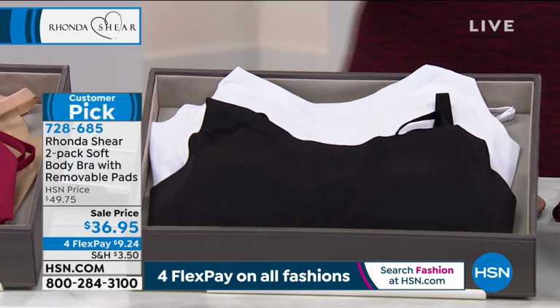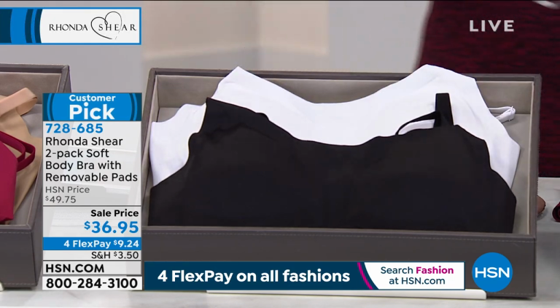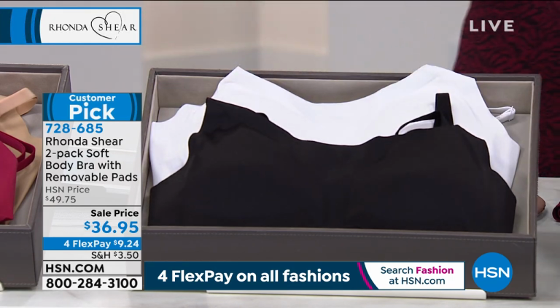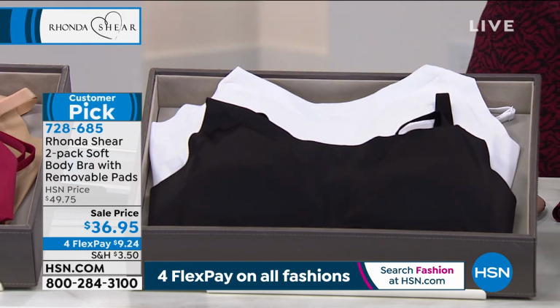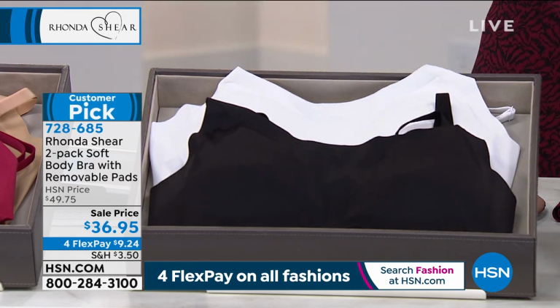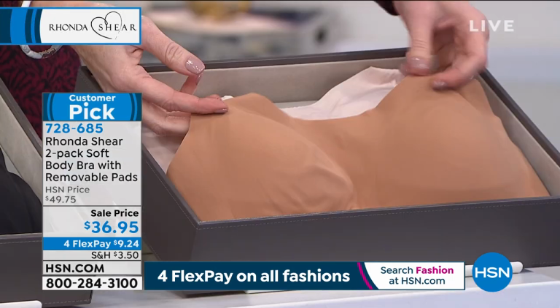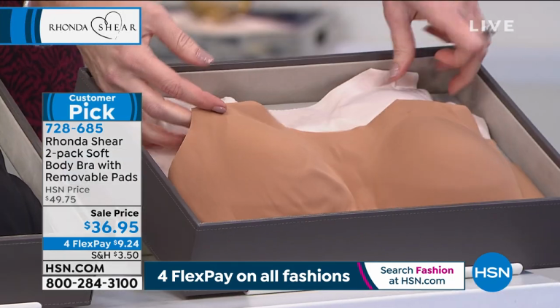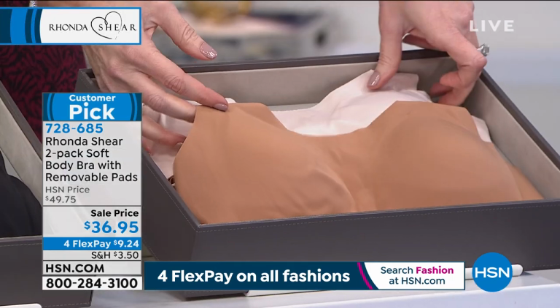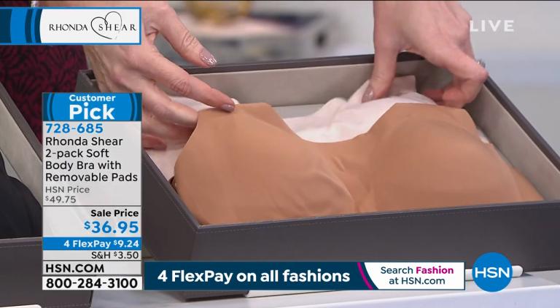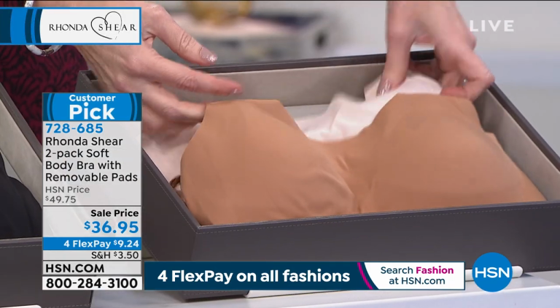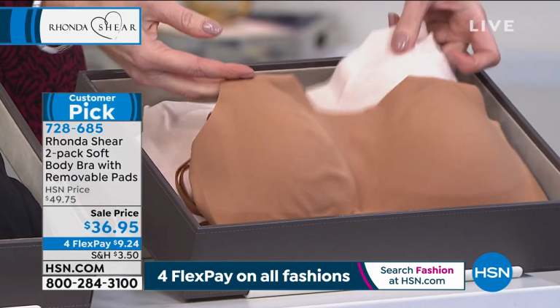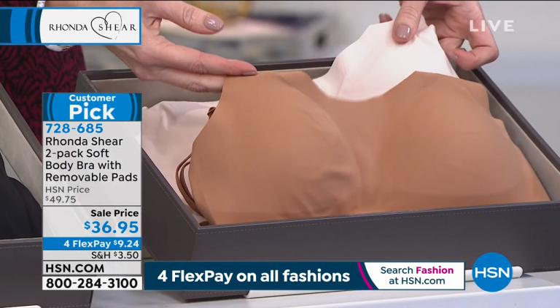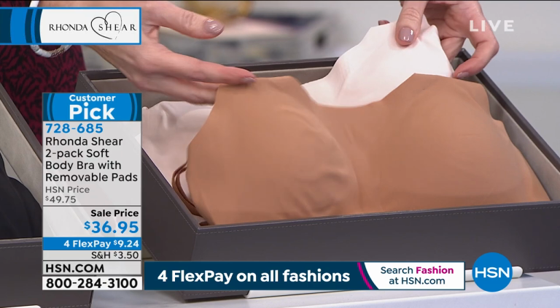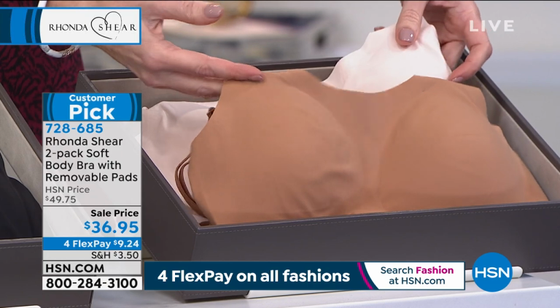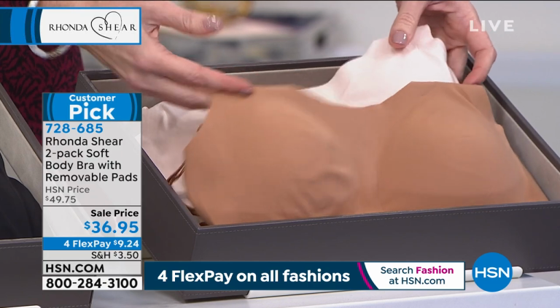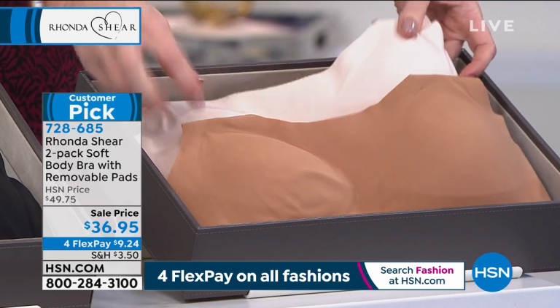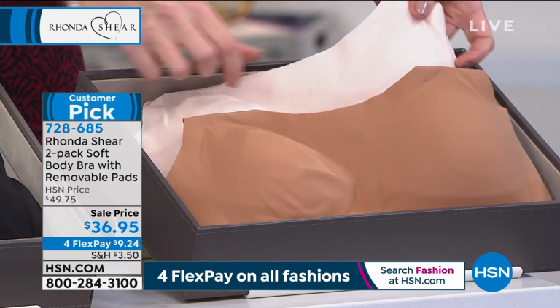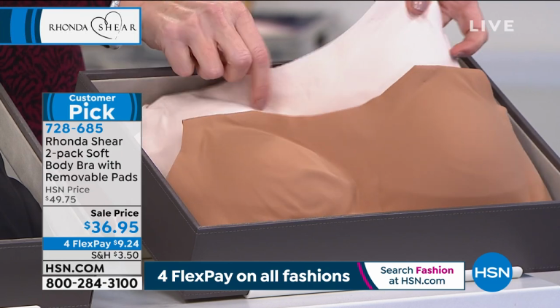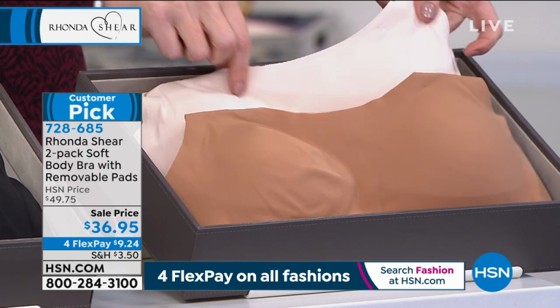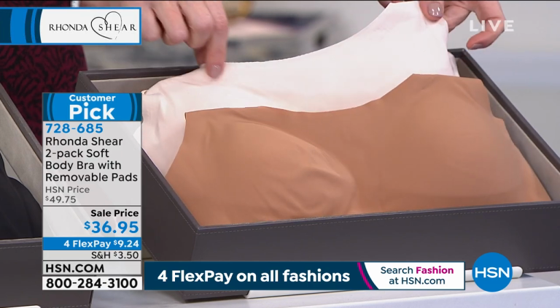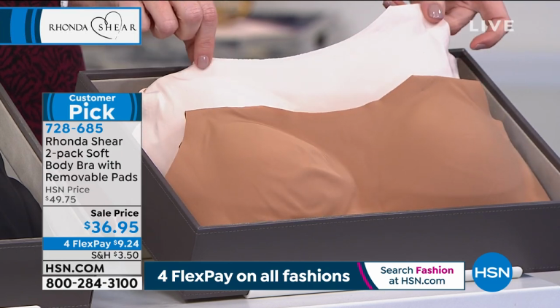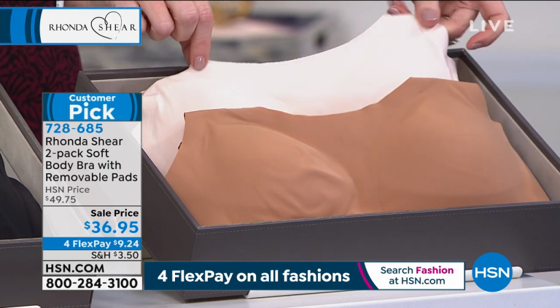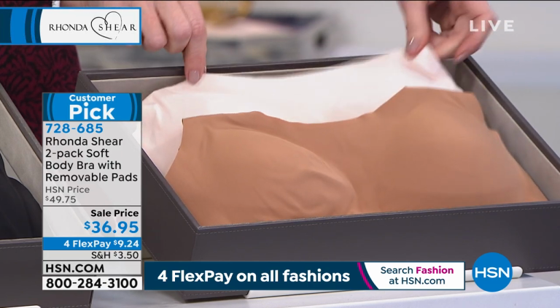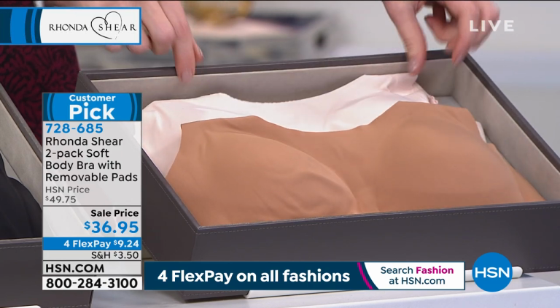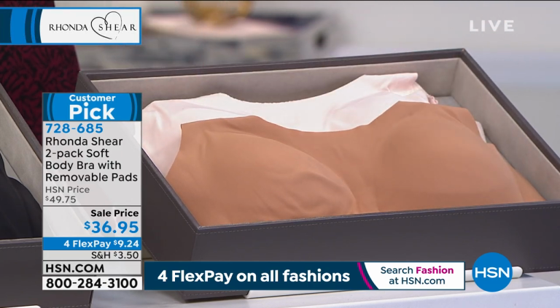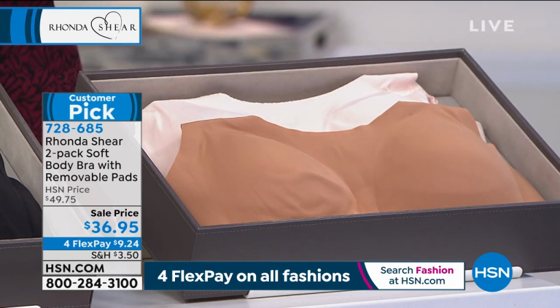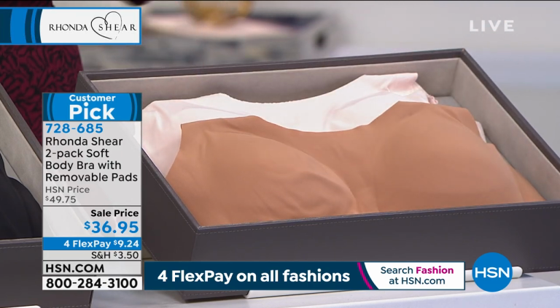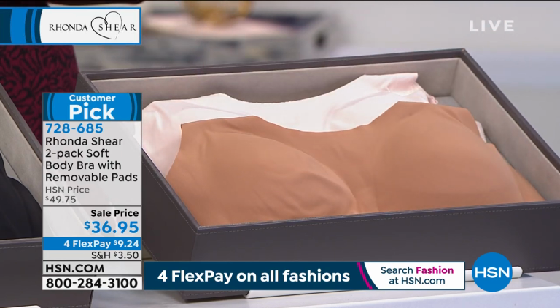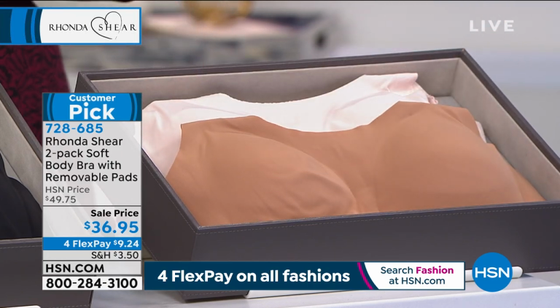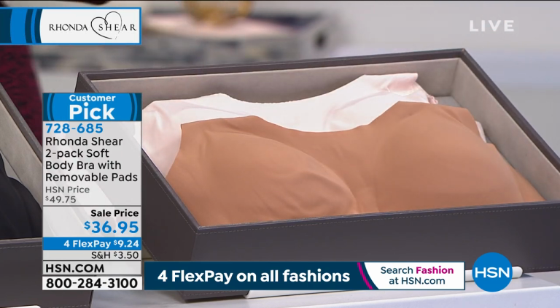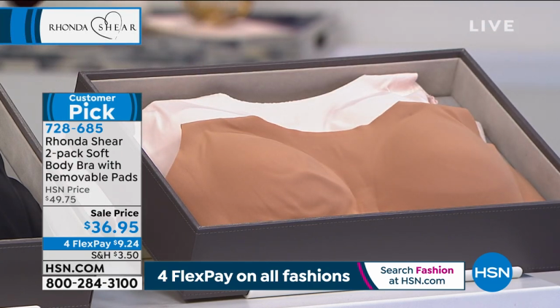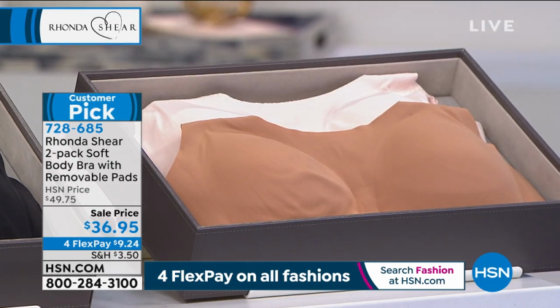And then we have it in the blush and the dark nude — there's your dark nude and there's your blush, size small through 3X.